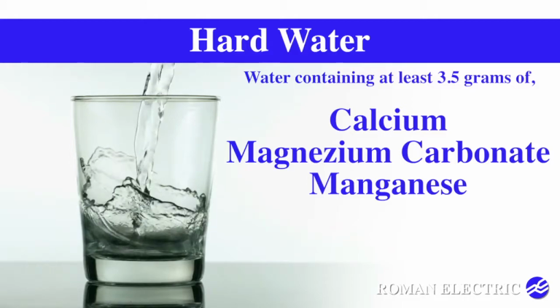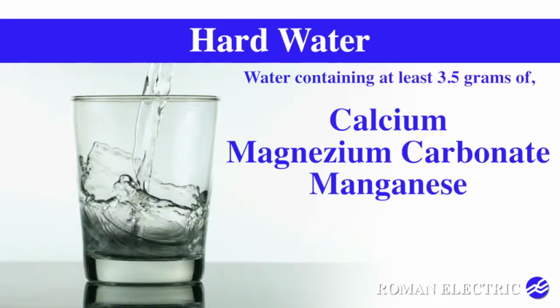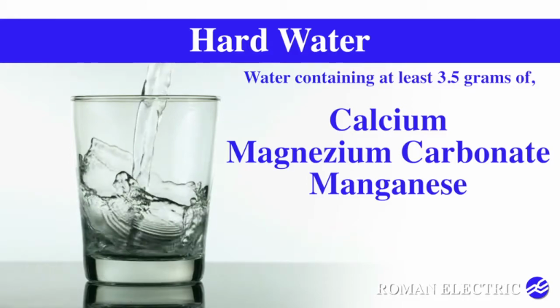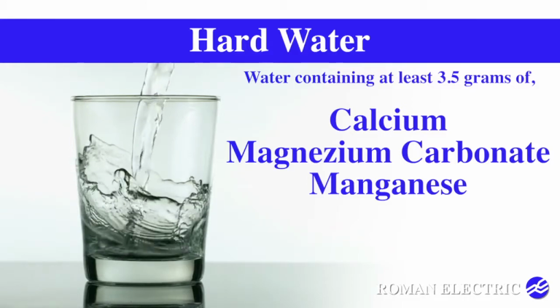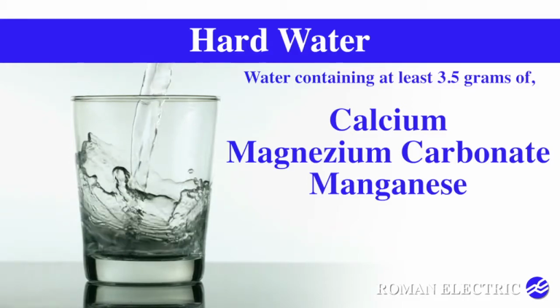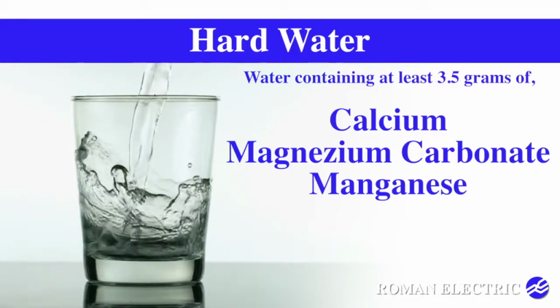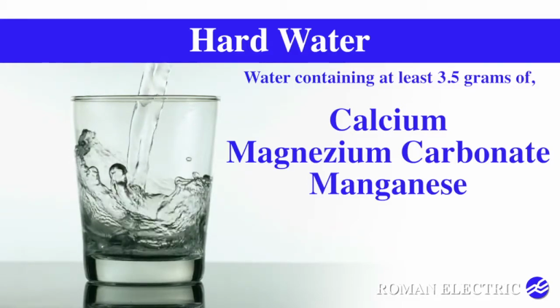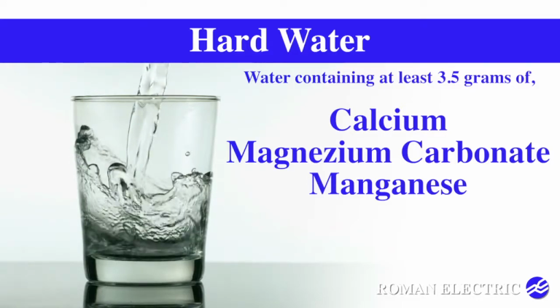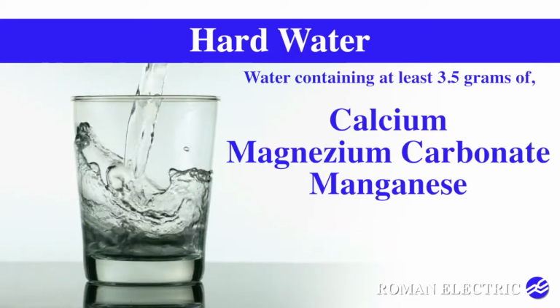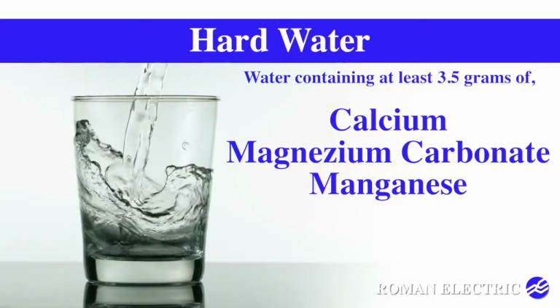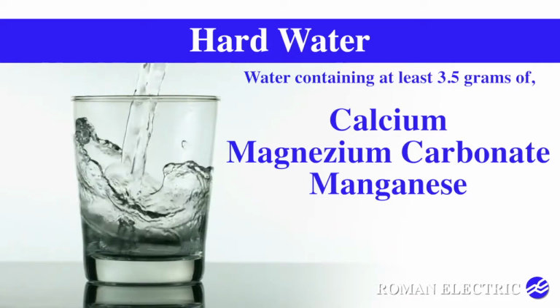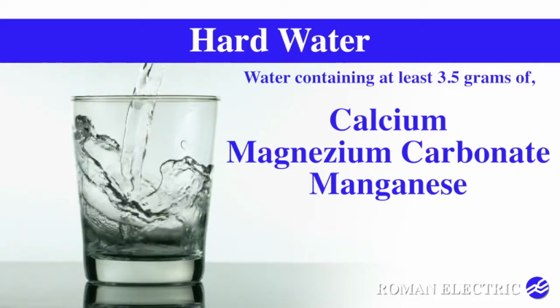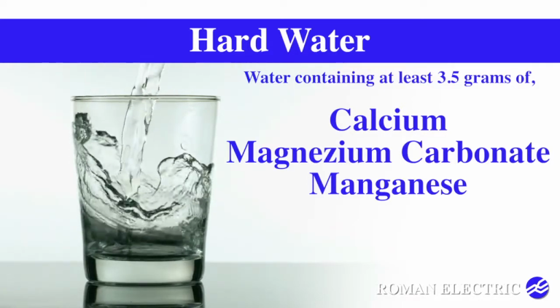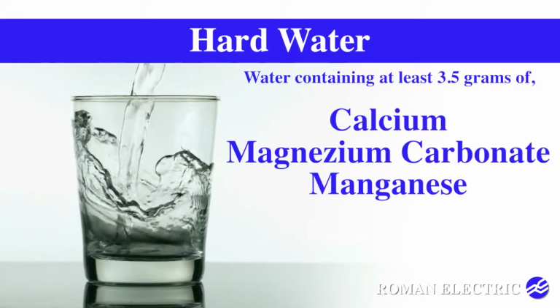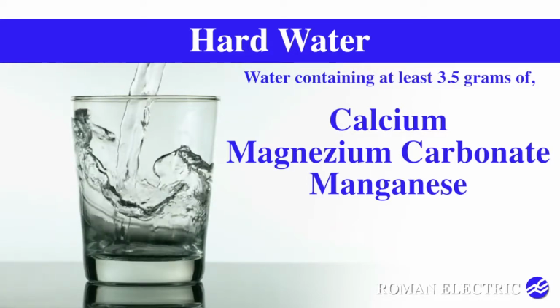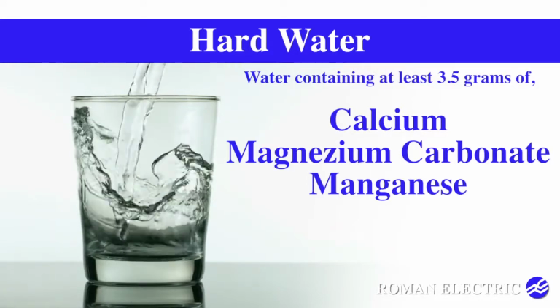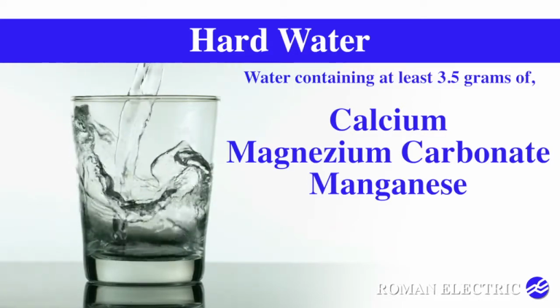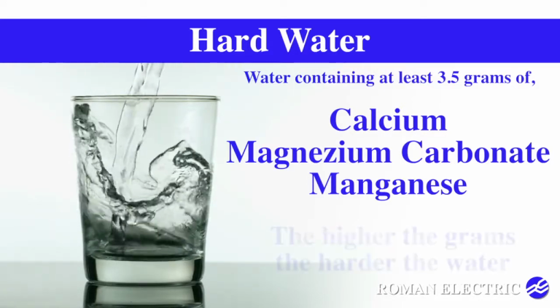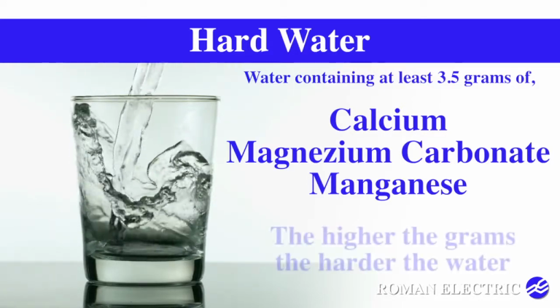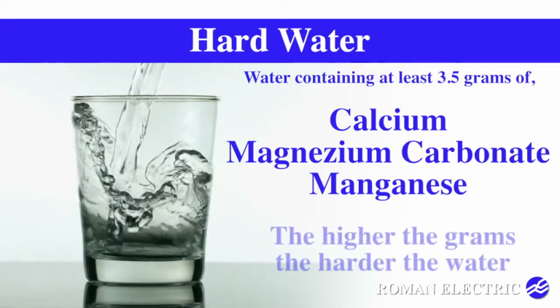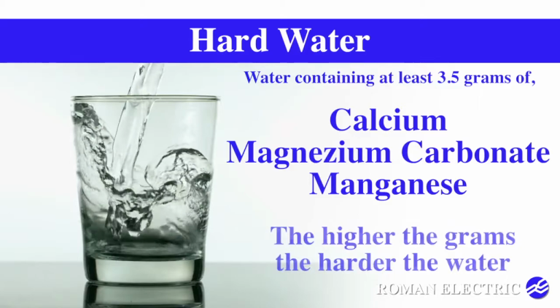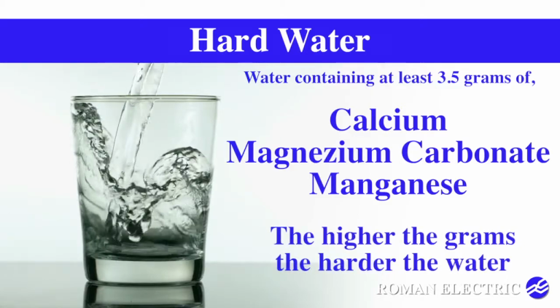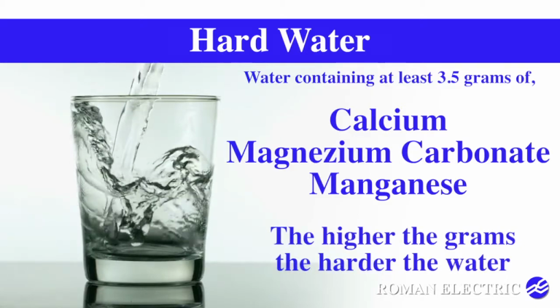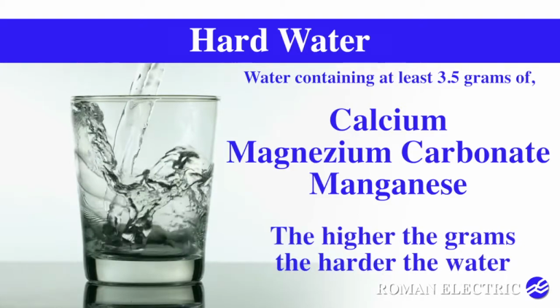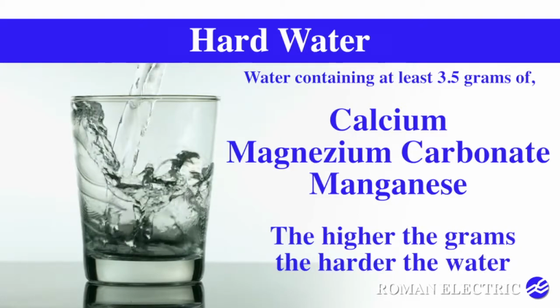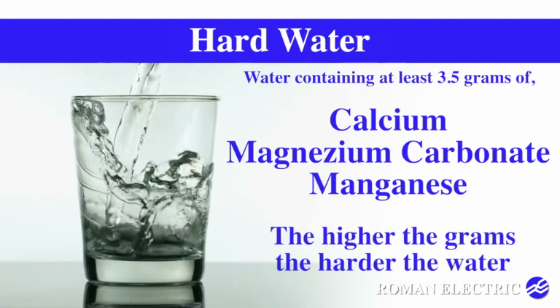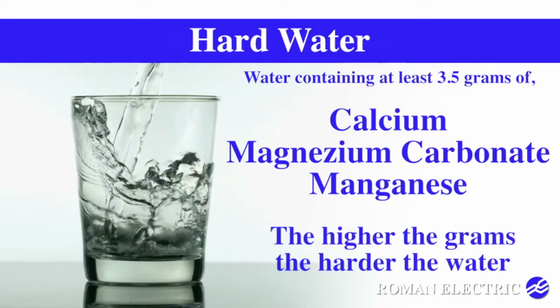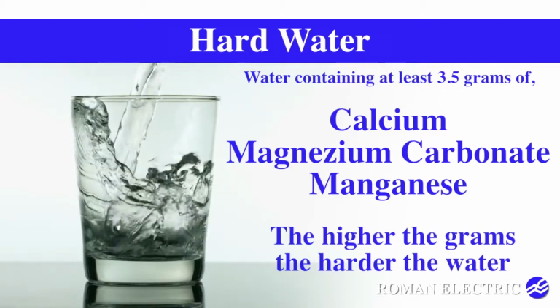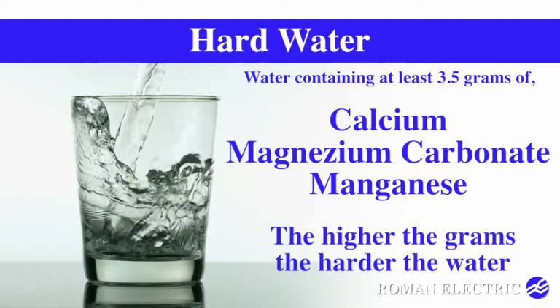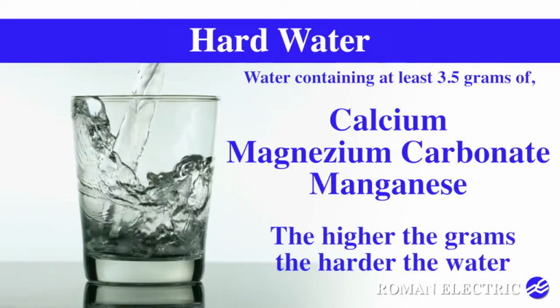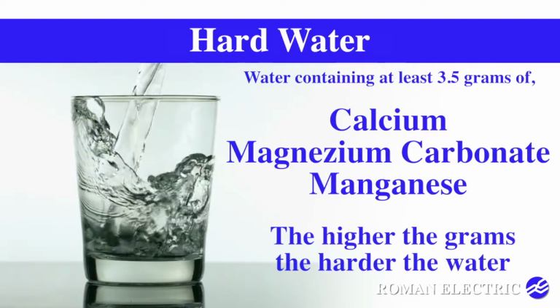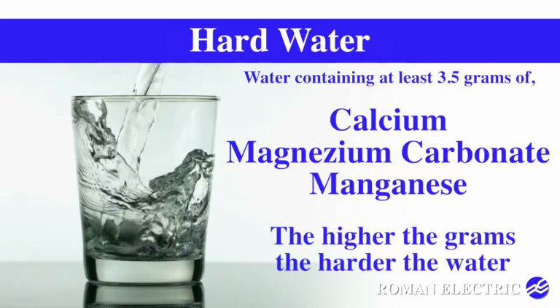Water containing 3.5 grams of these minerals is considered hard. The higher the grams, the harder the water.